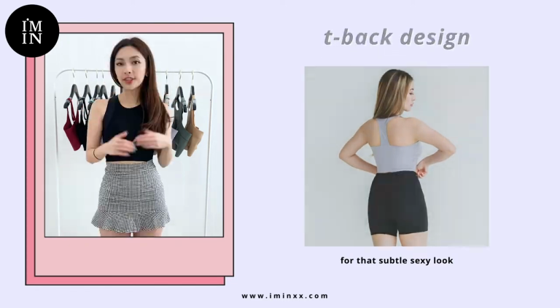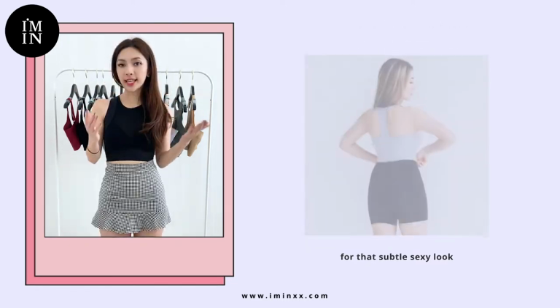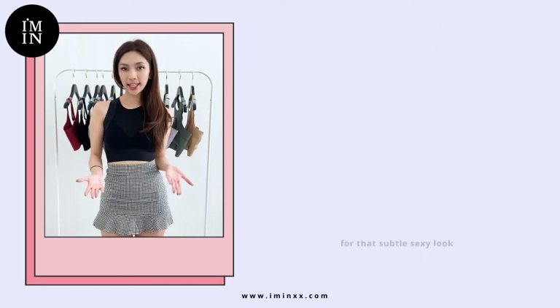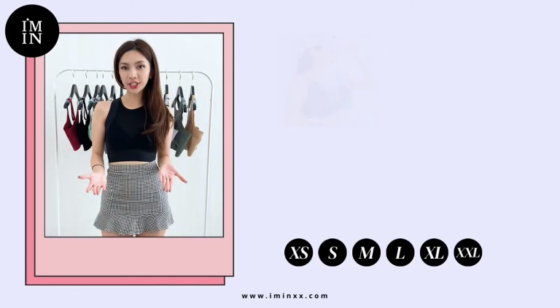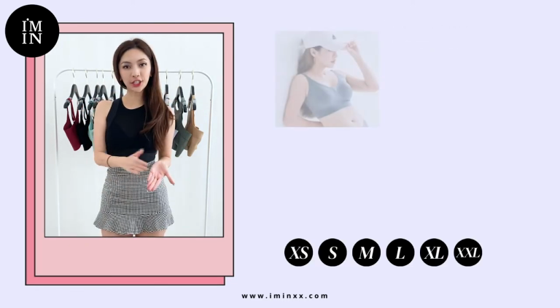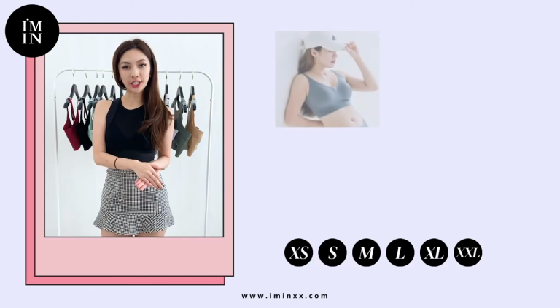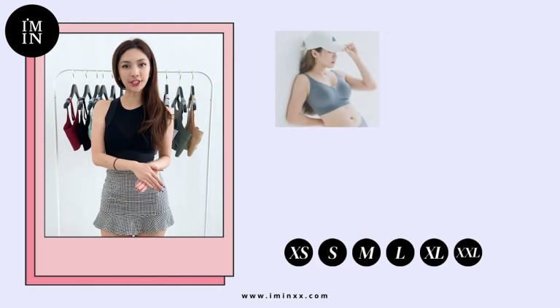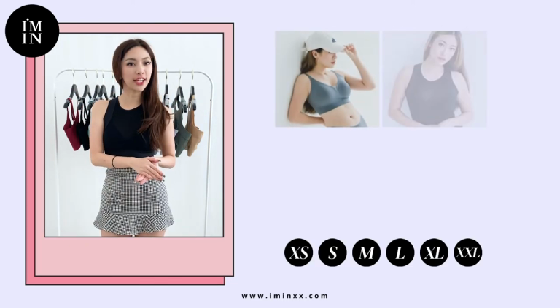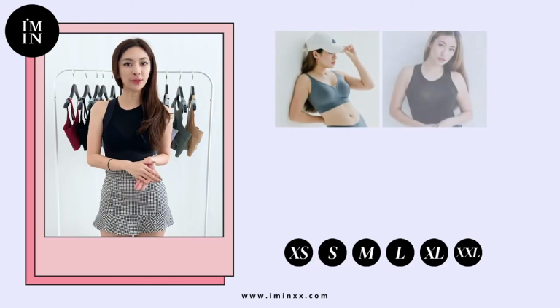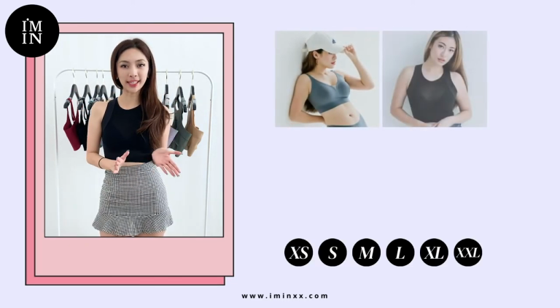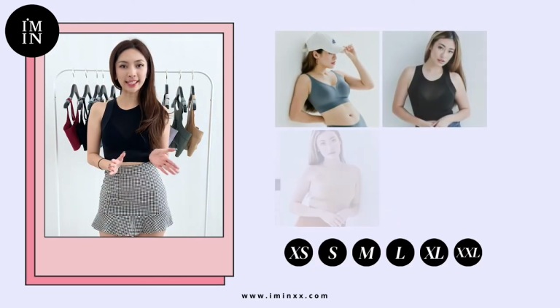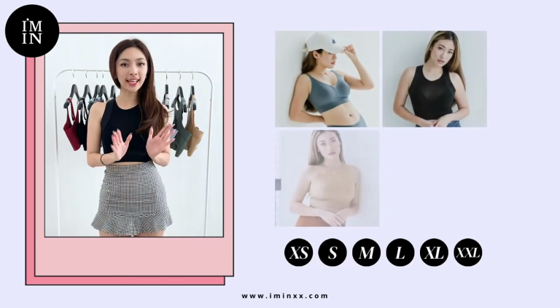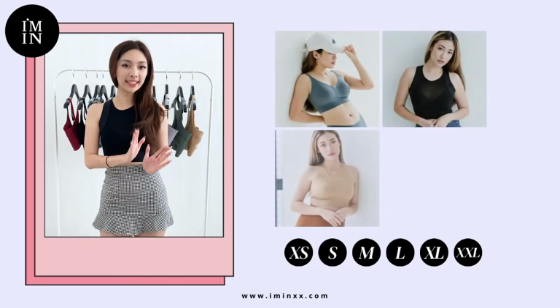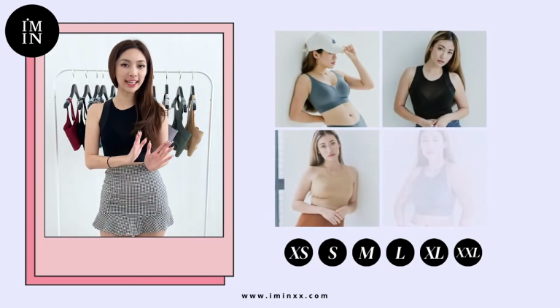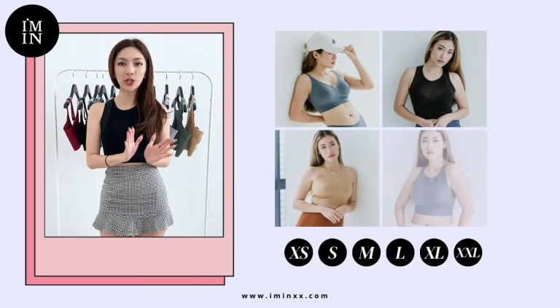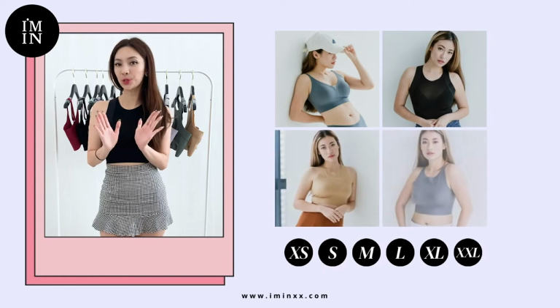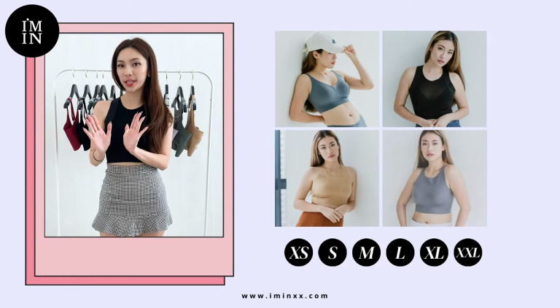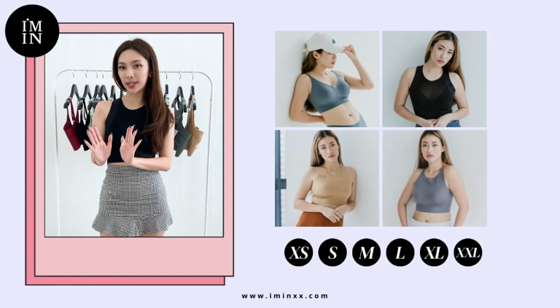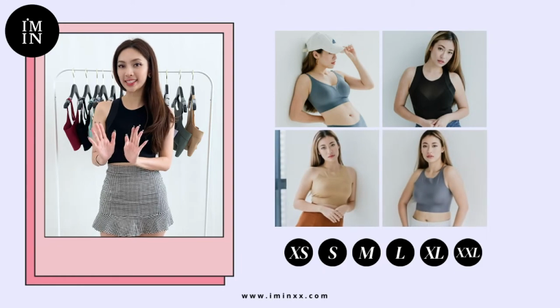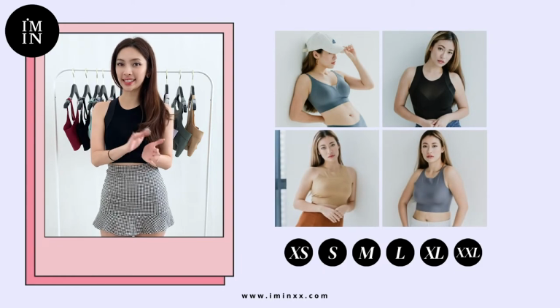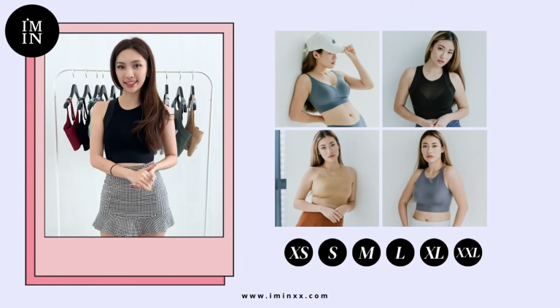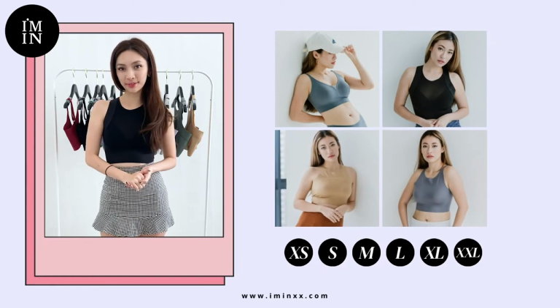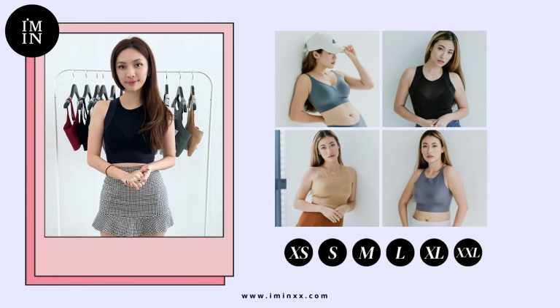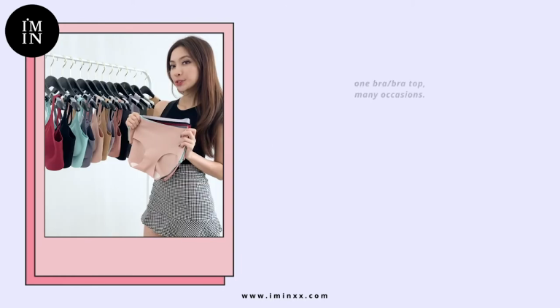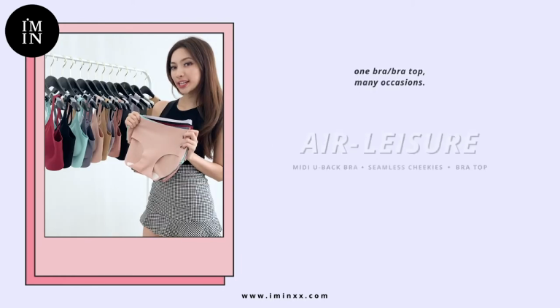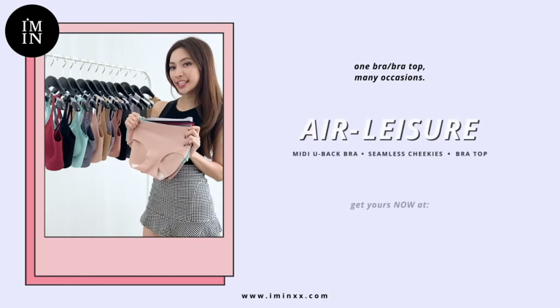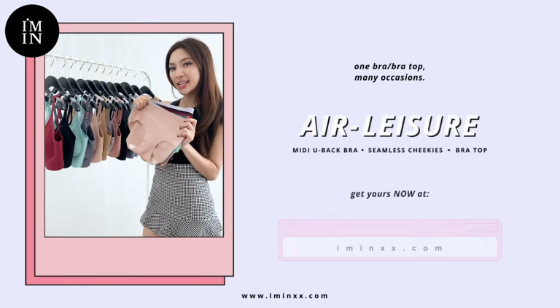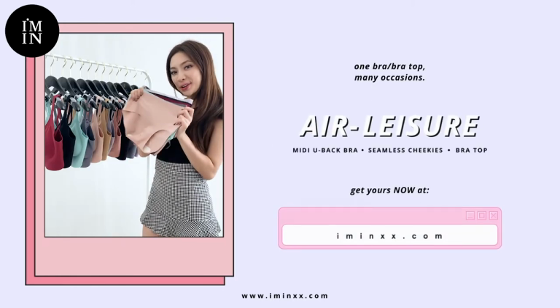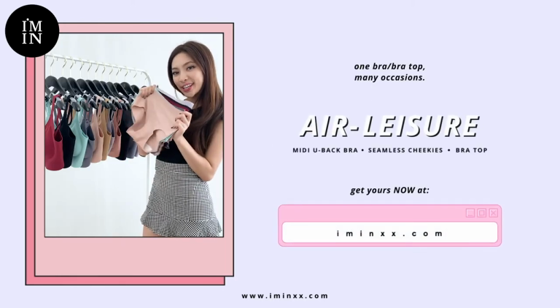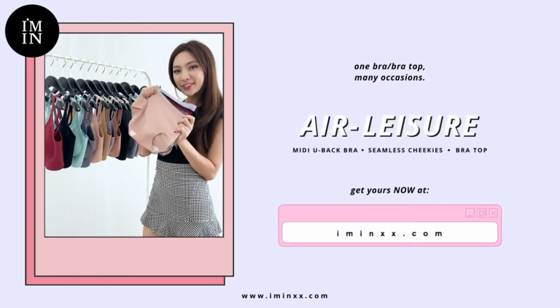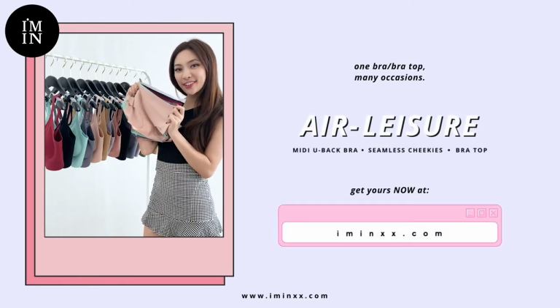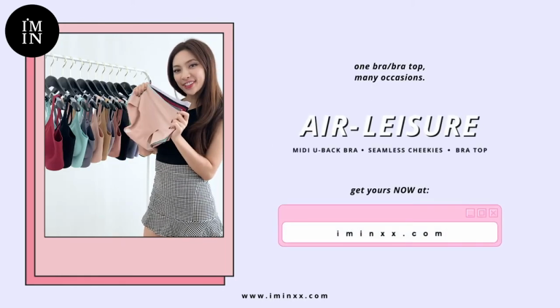This Elysia collection runs from sizes XS all the way to XXL. So ladies, what are you waiting for?